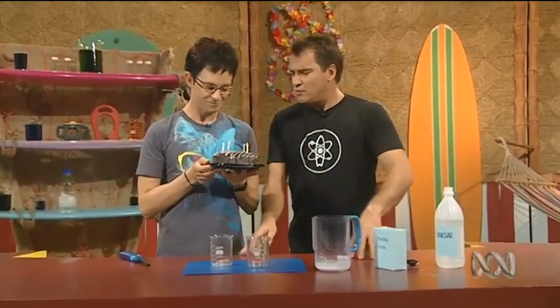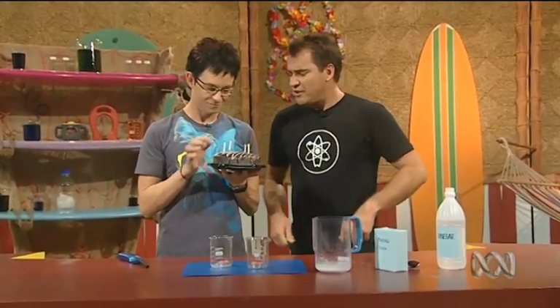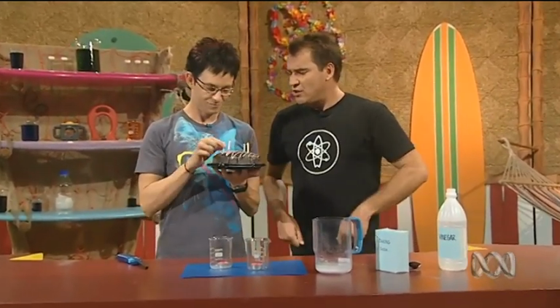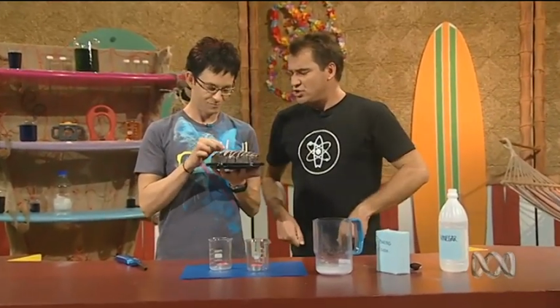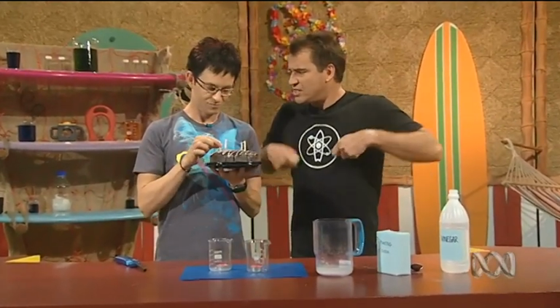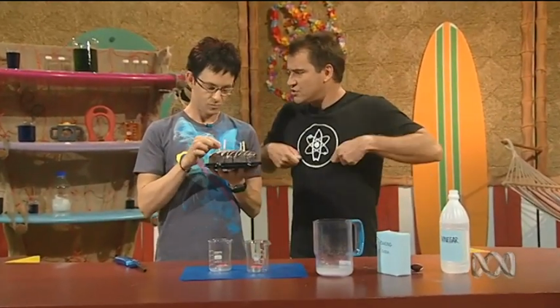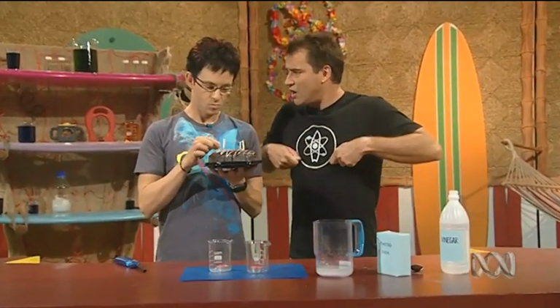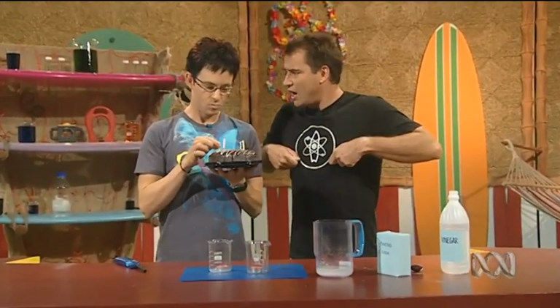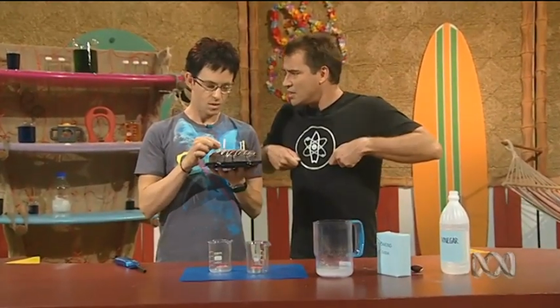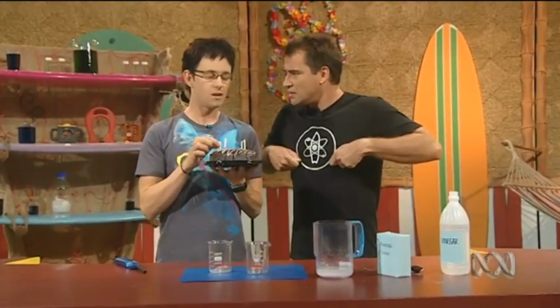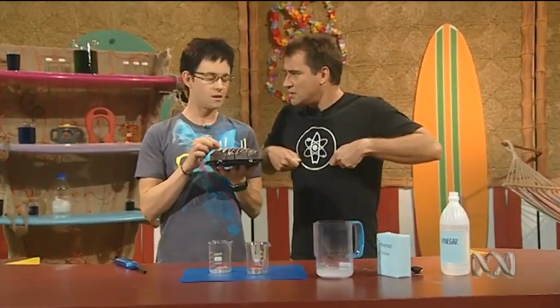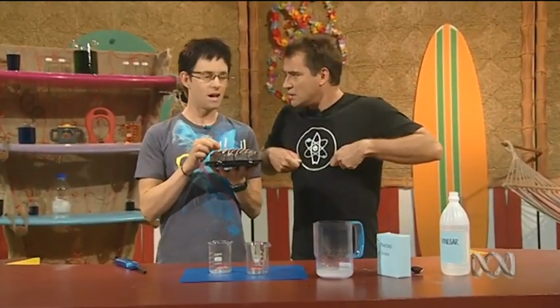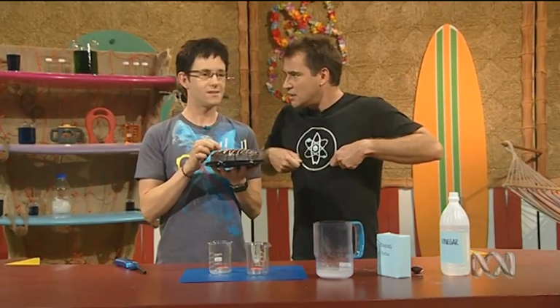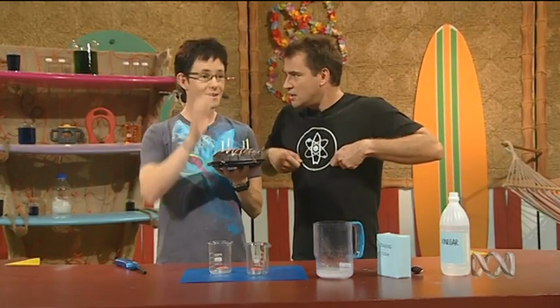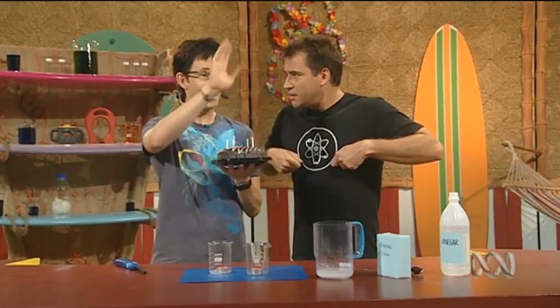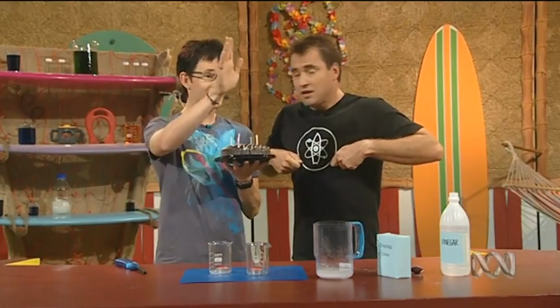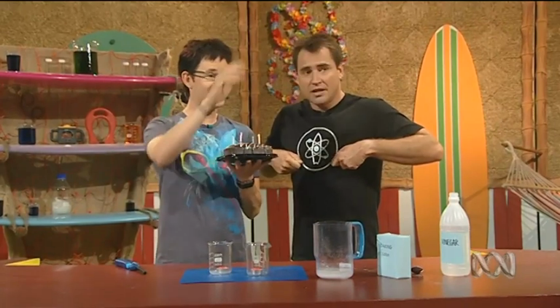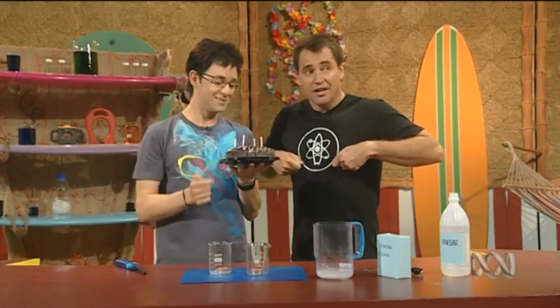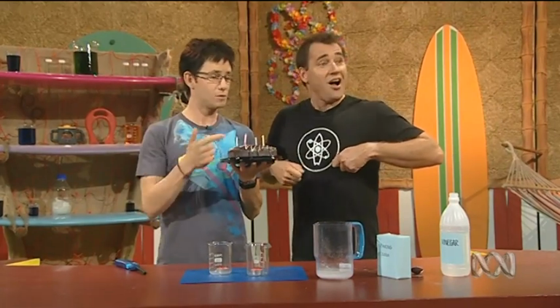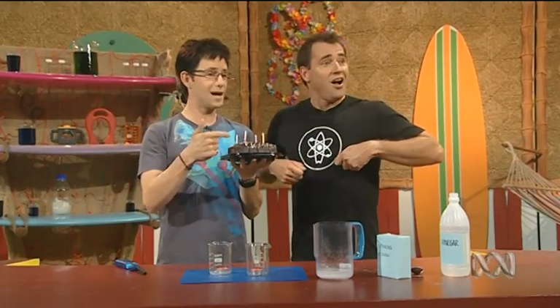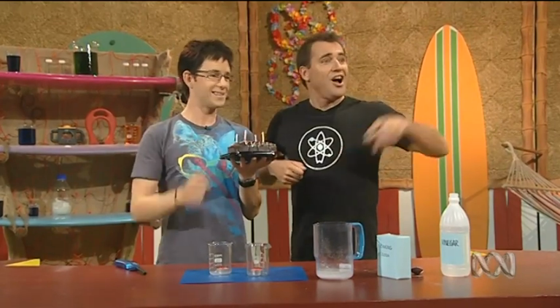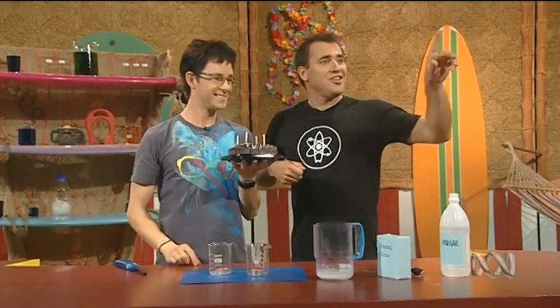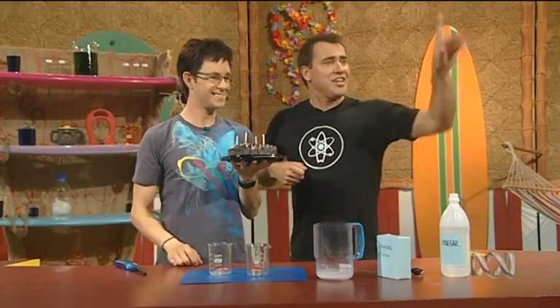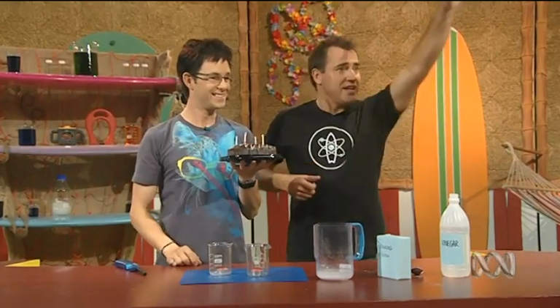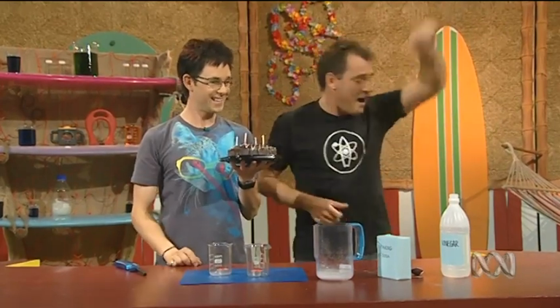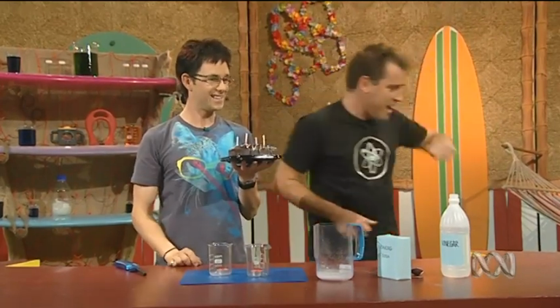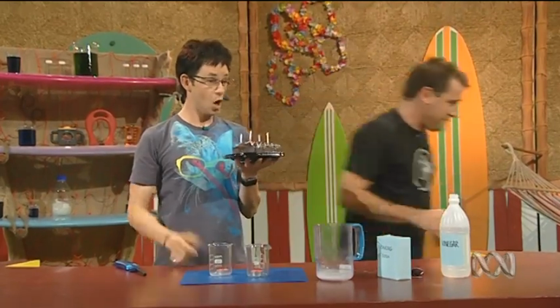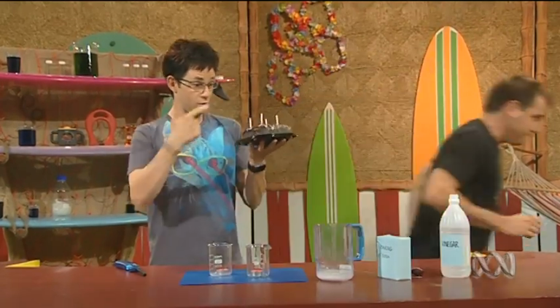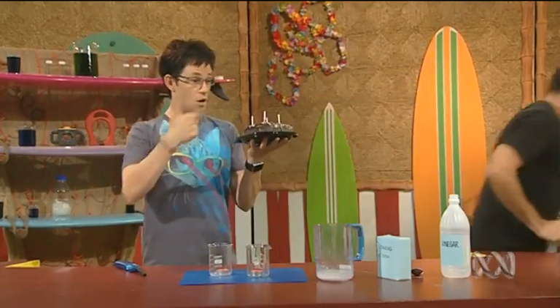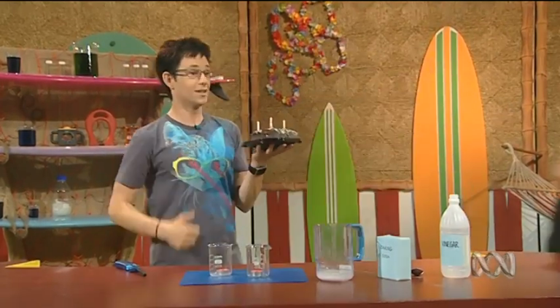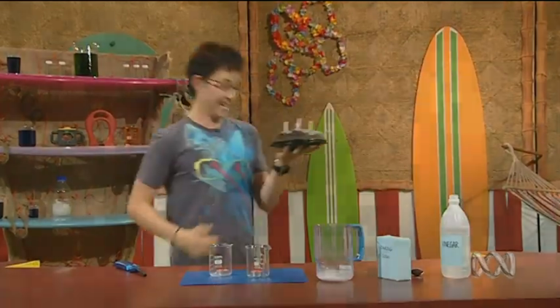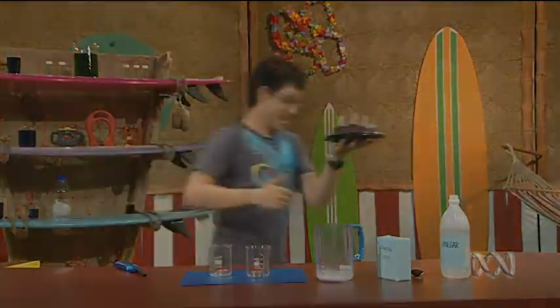As in wearing your jeans too high? No, no, no. As in... Hi, Gene! You want some cake? Gene! Hi! It's chocolate! Hey!